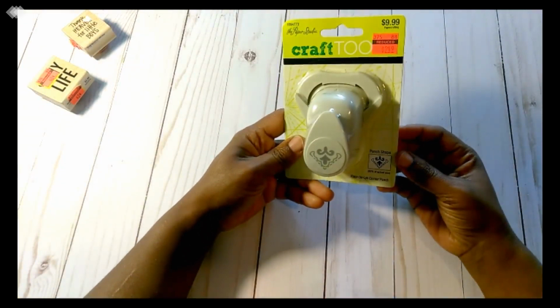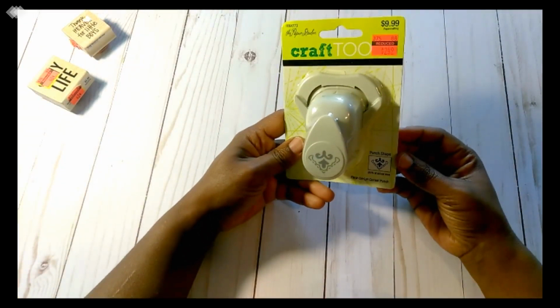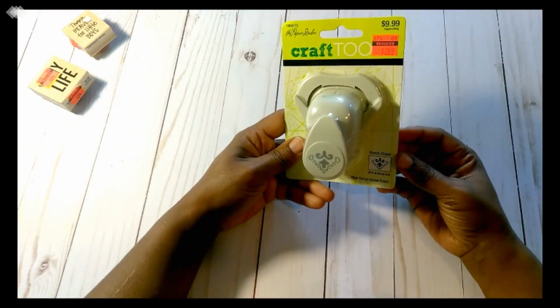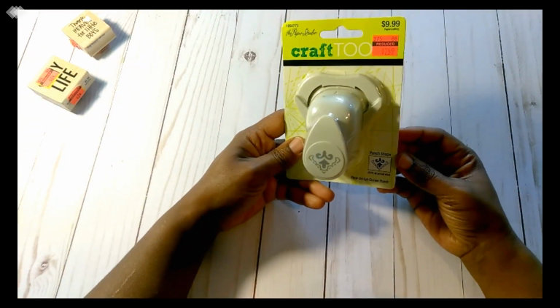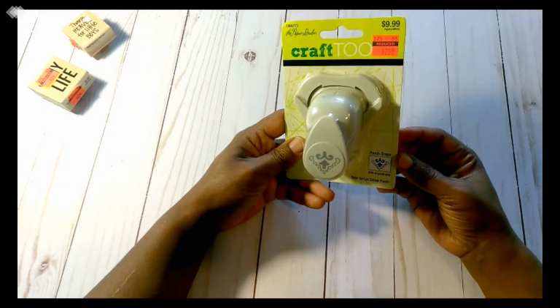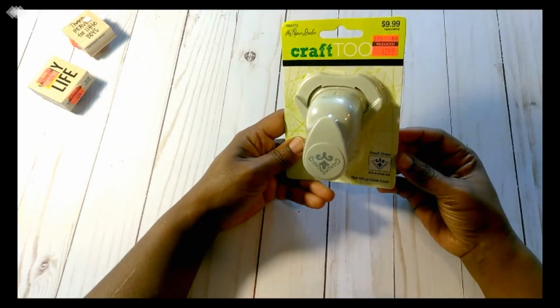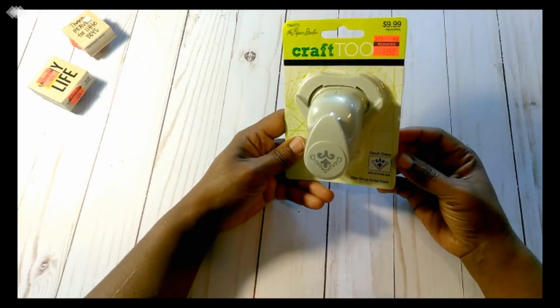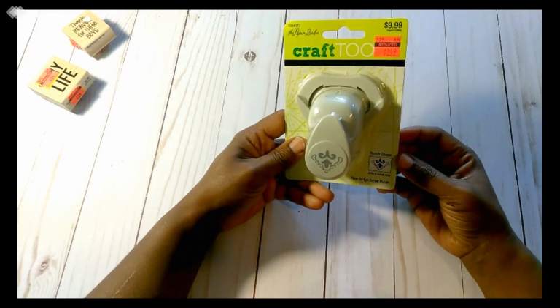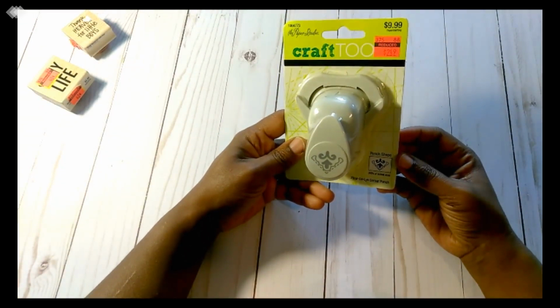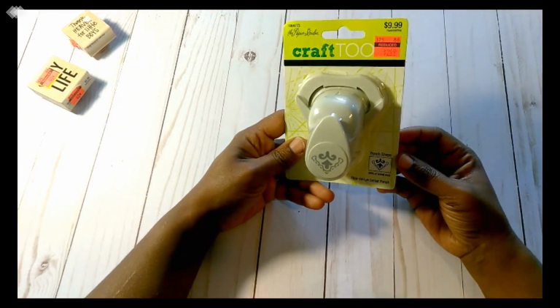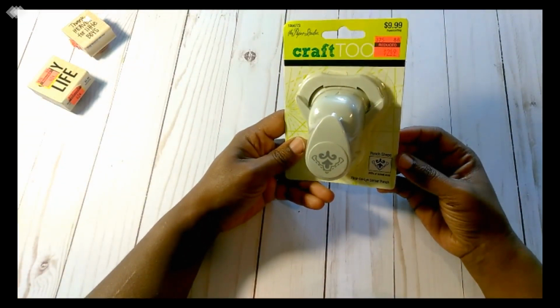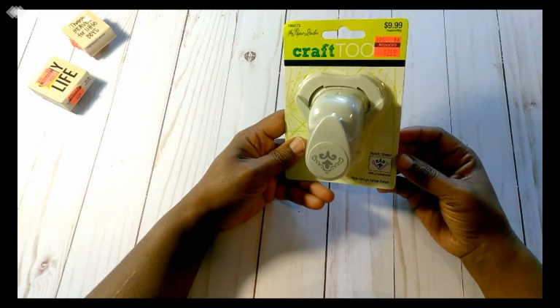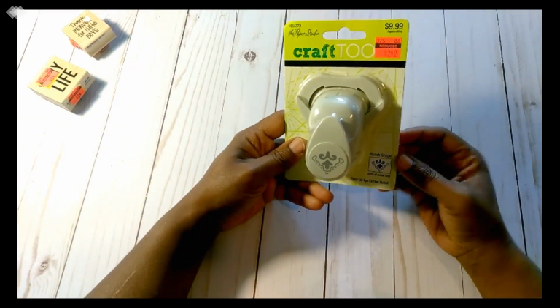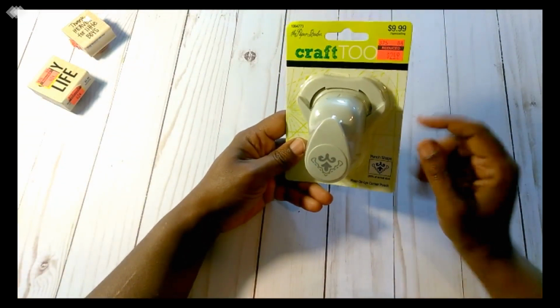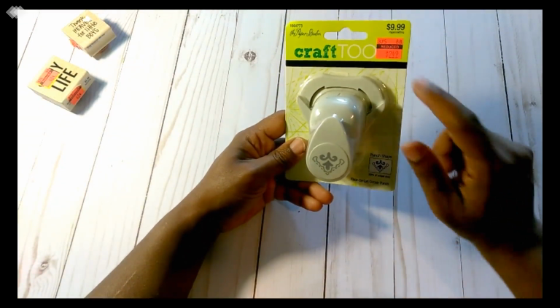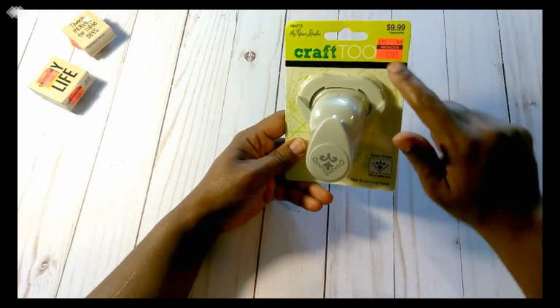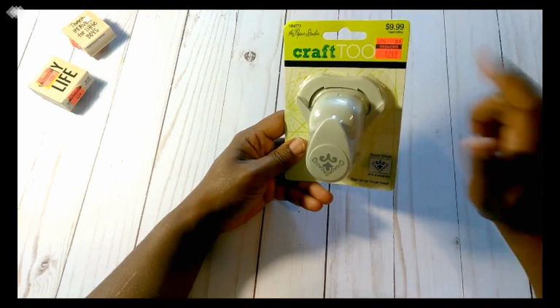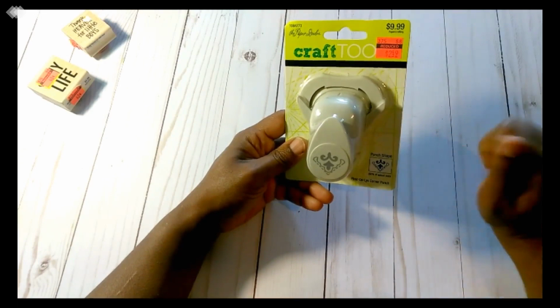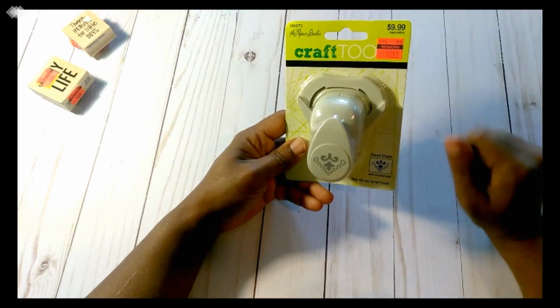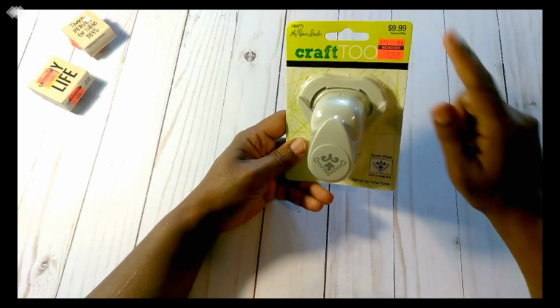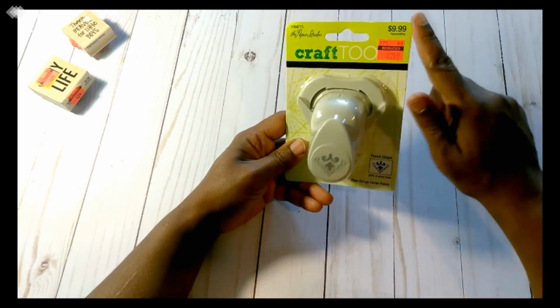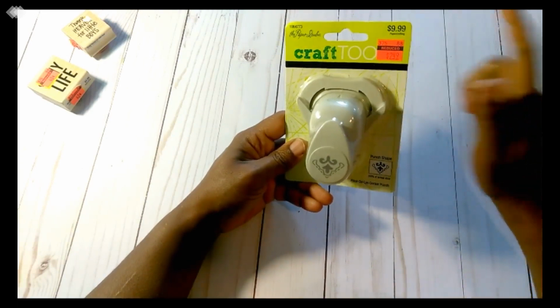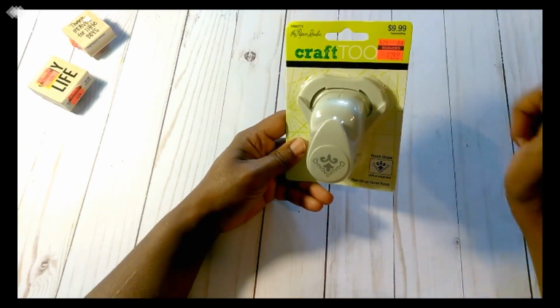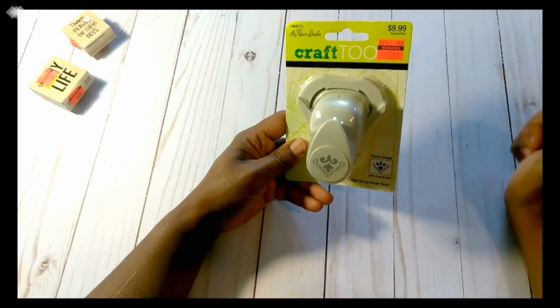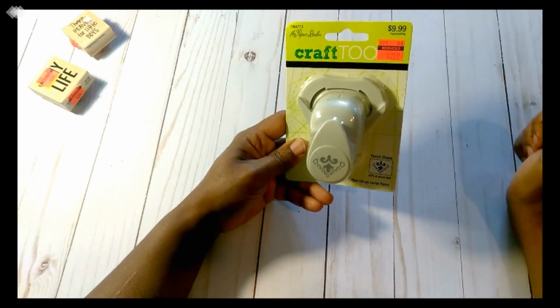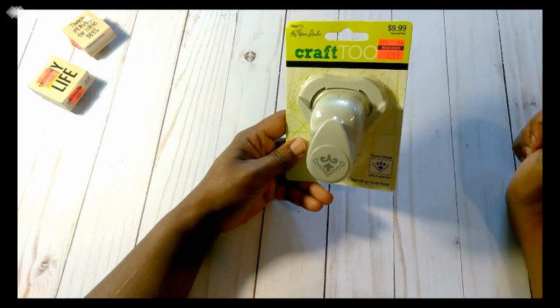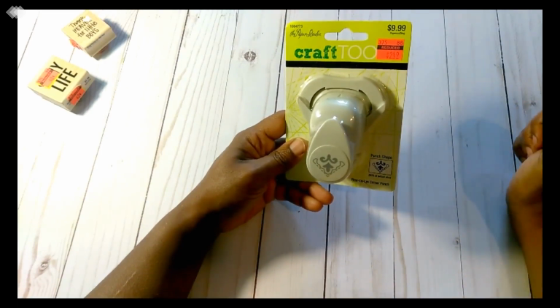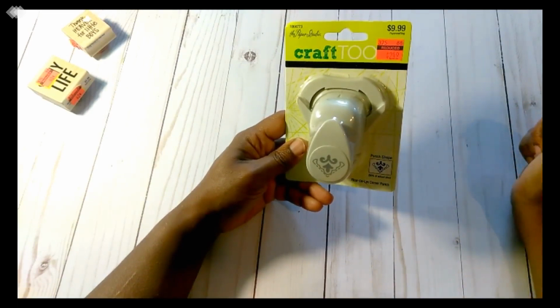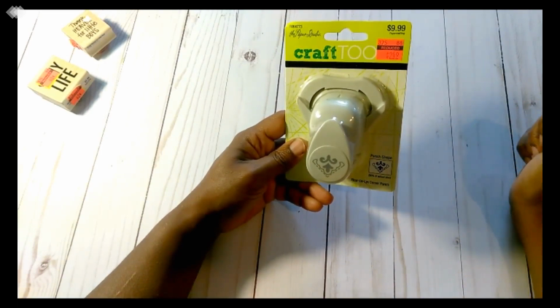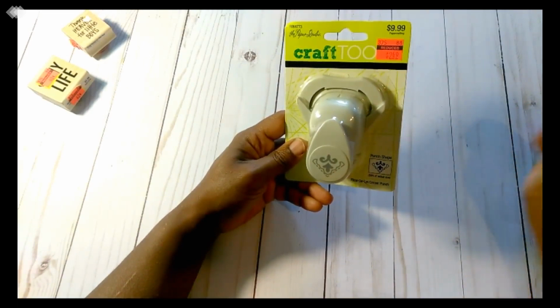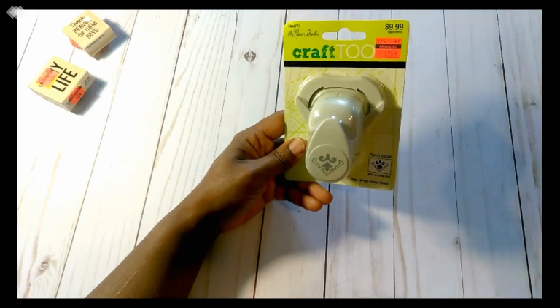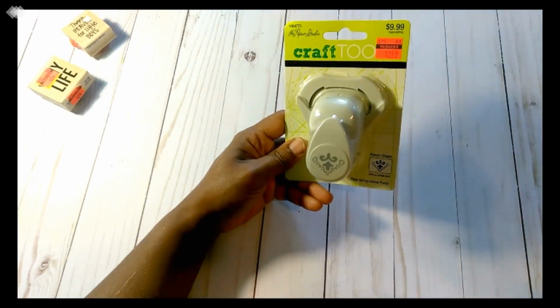This Edge Punch by the Paper Studio was $2.49, regularly priced at $9.99.